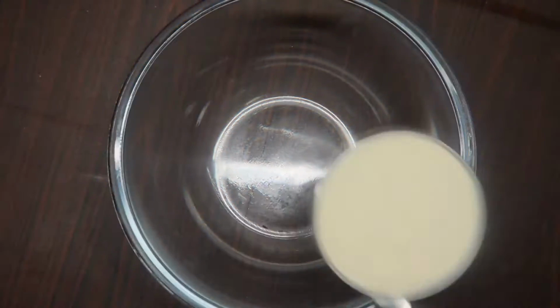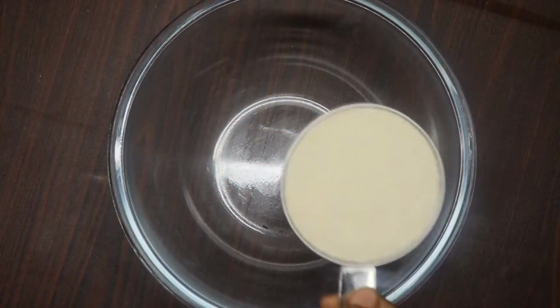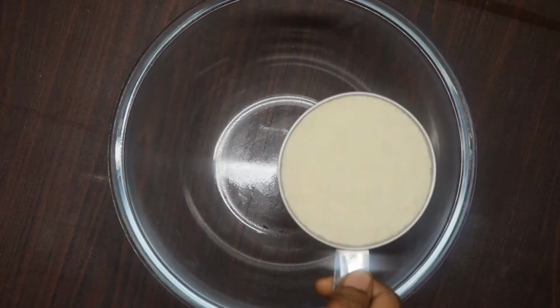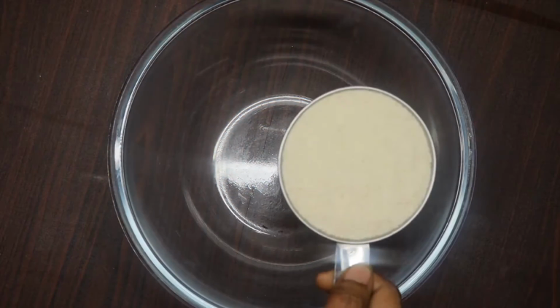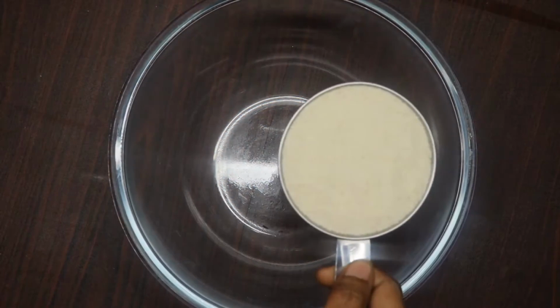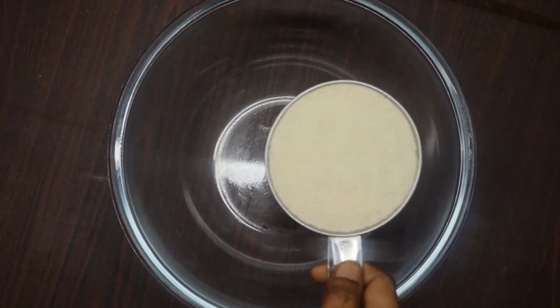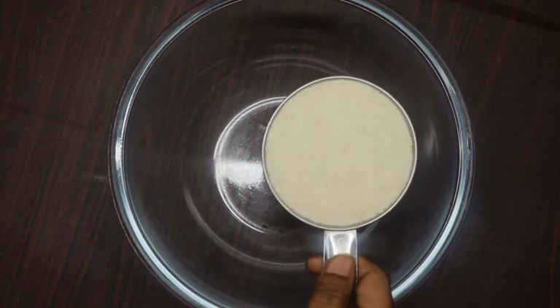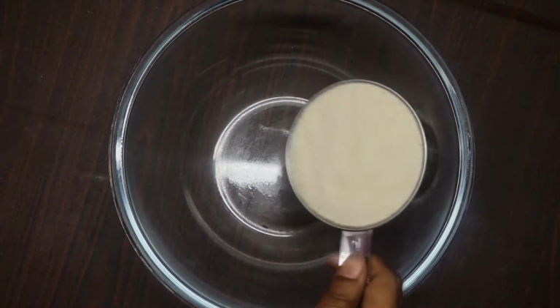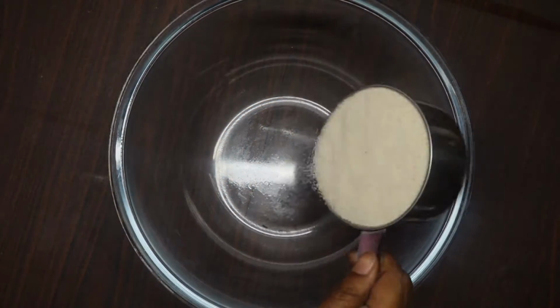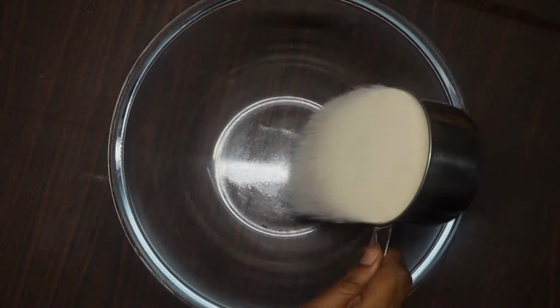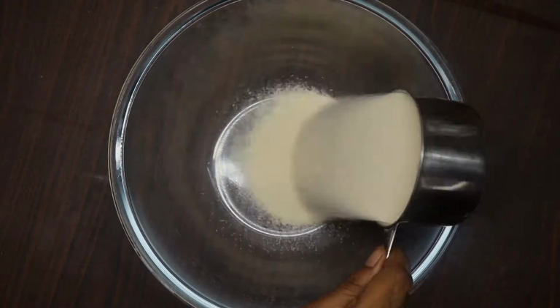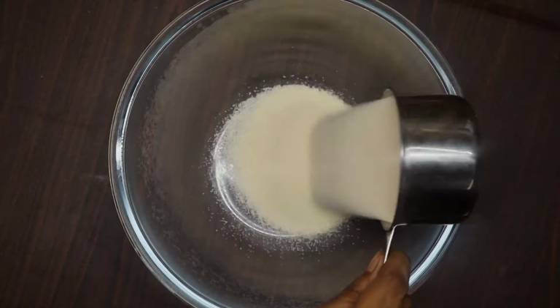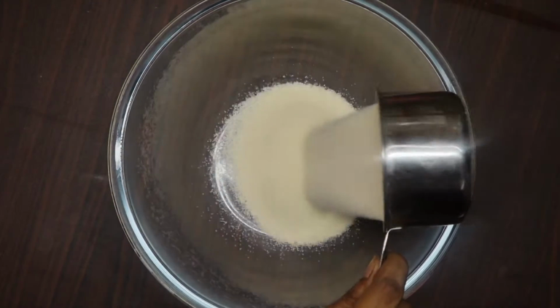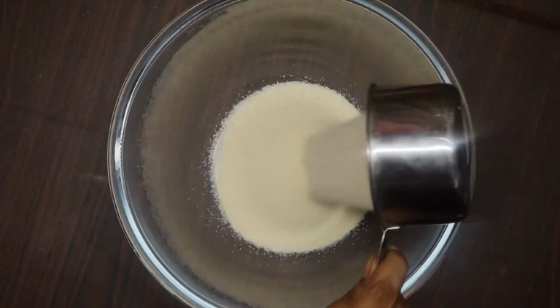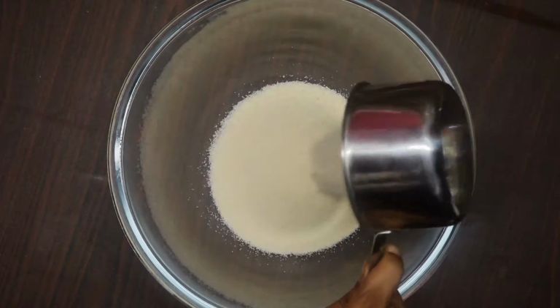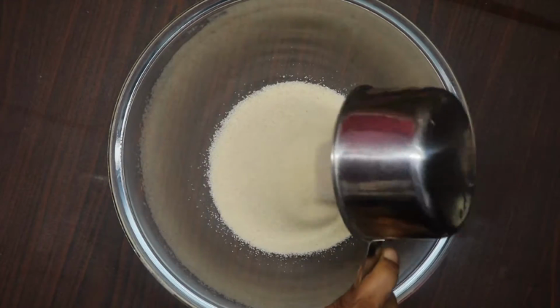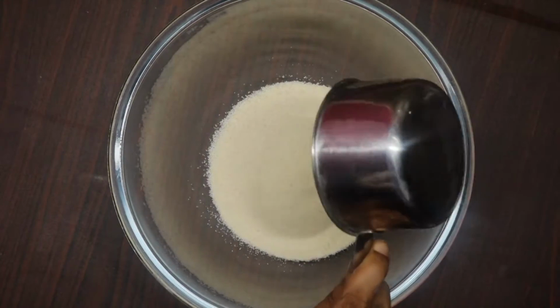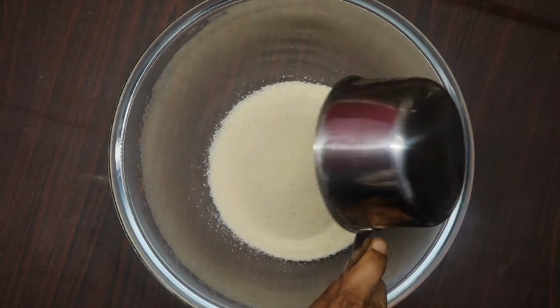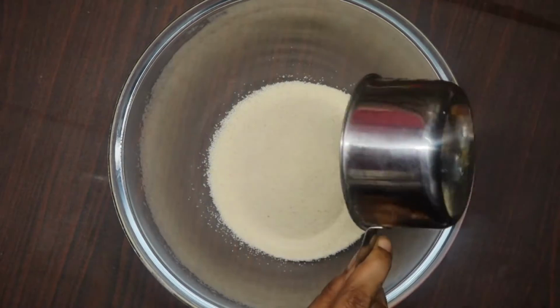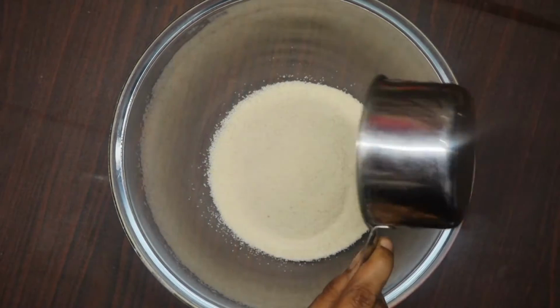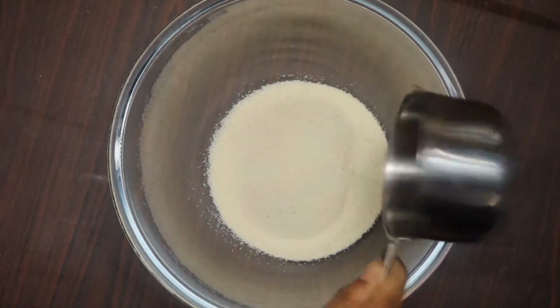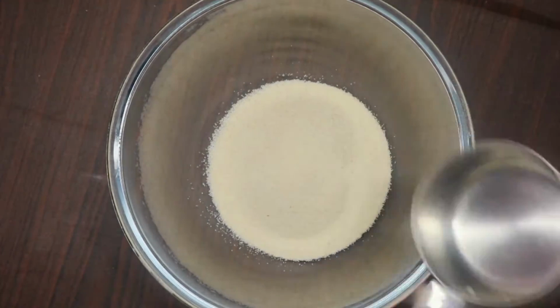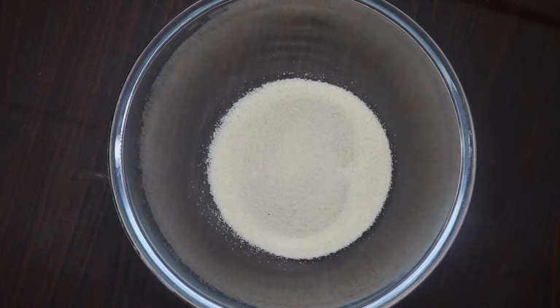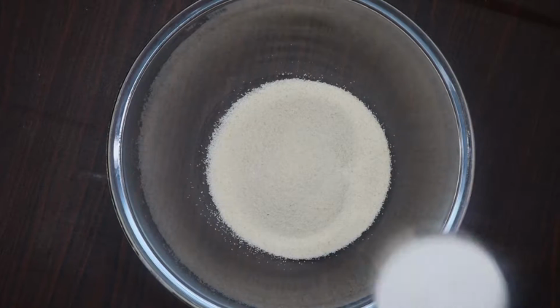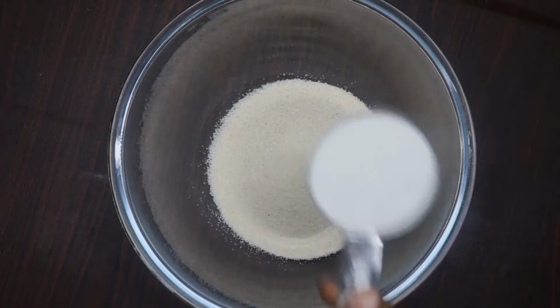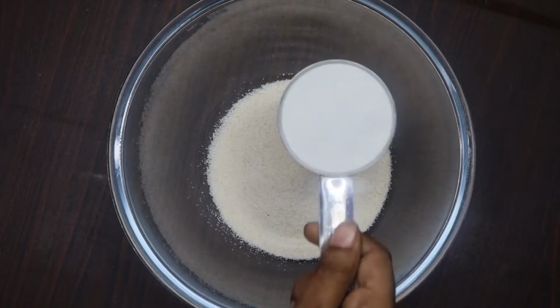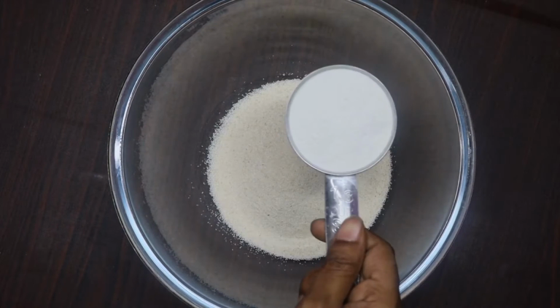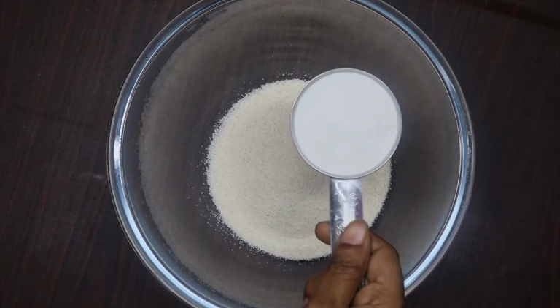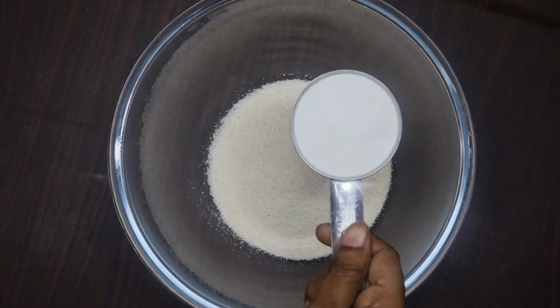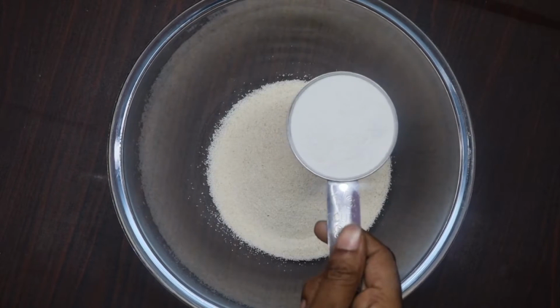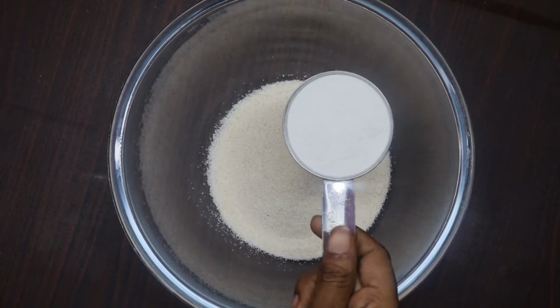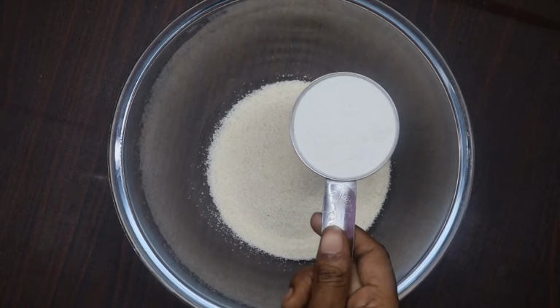In a bowl, we will add a cup of rava and a cup of maida.